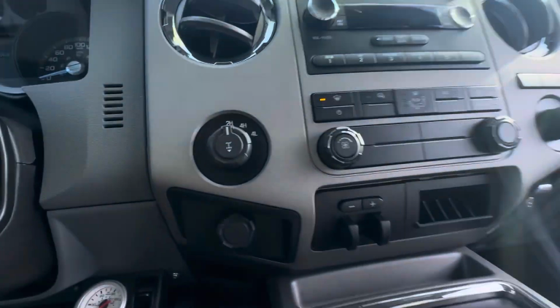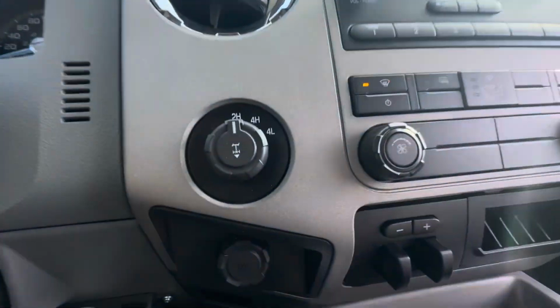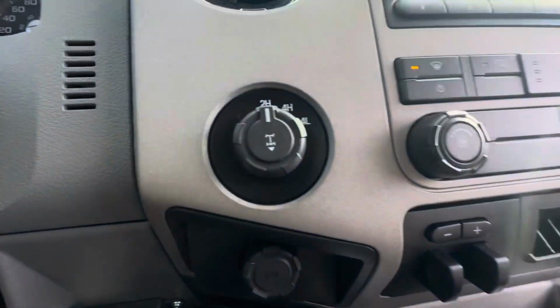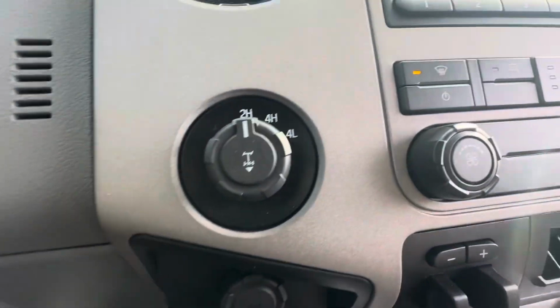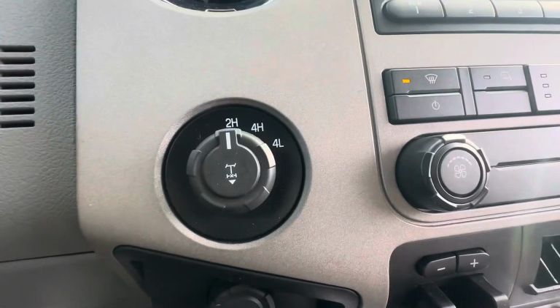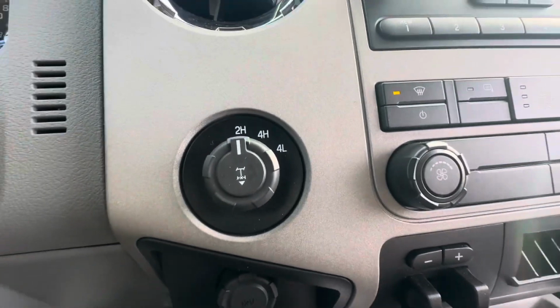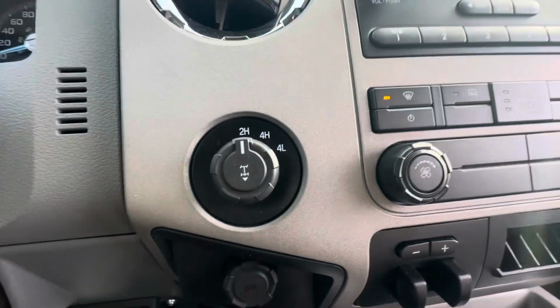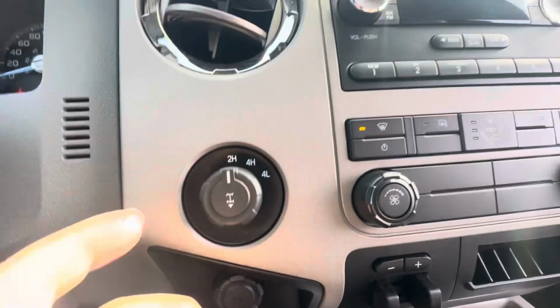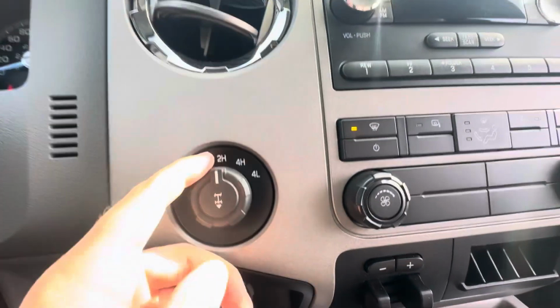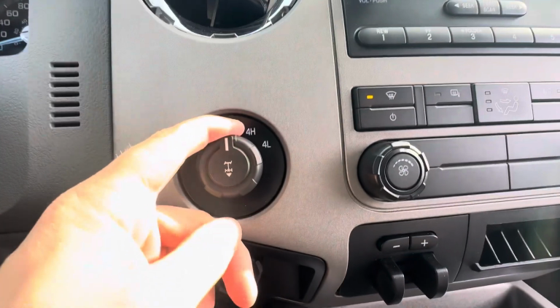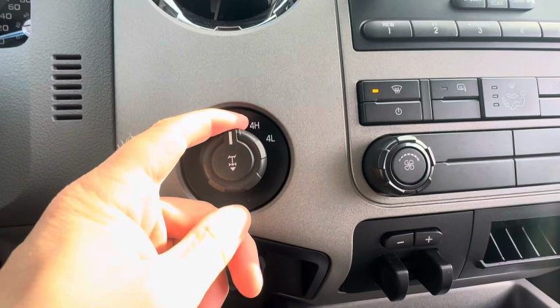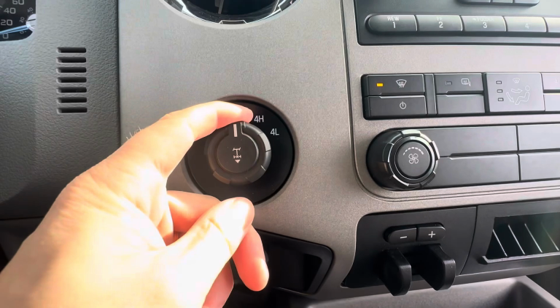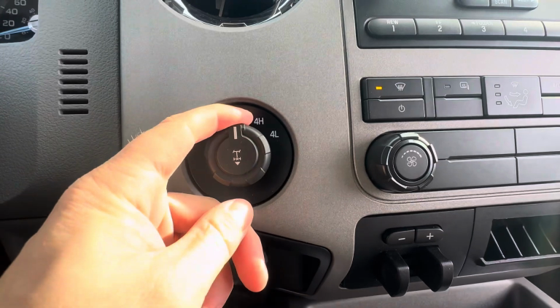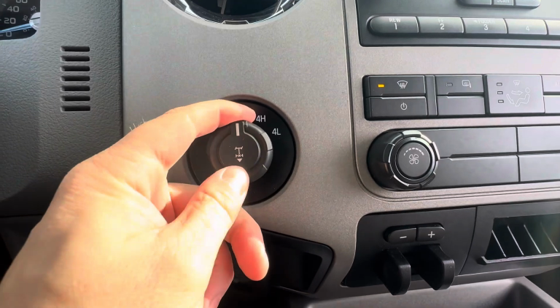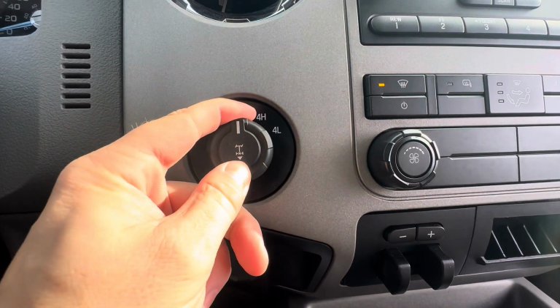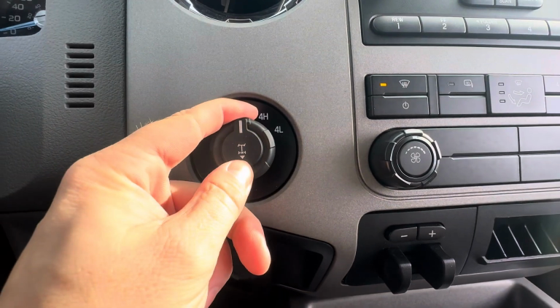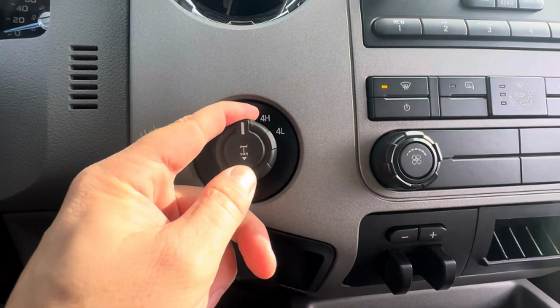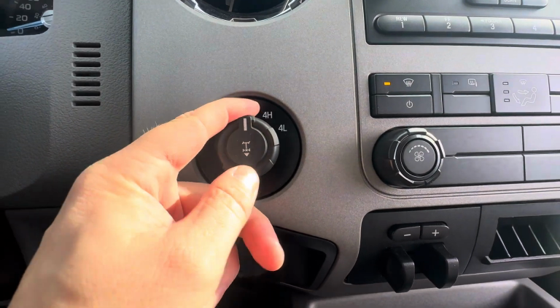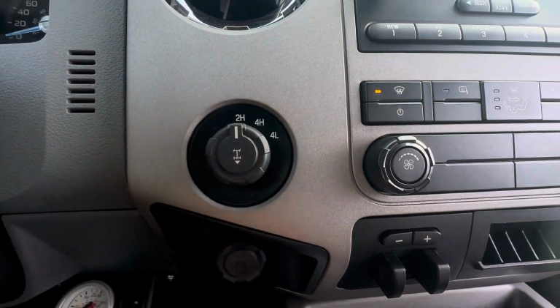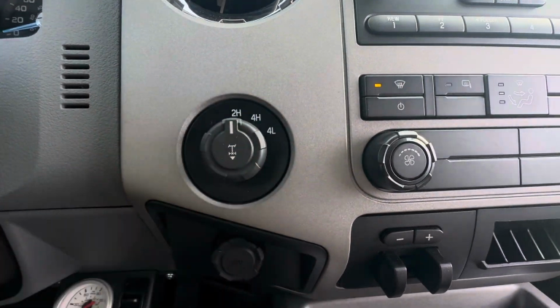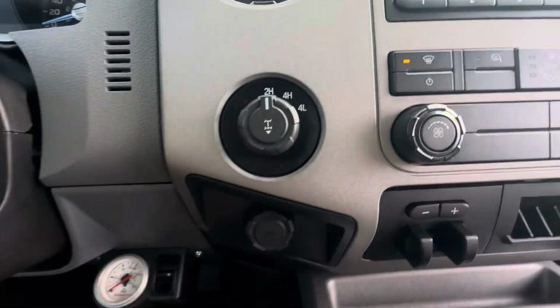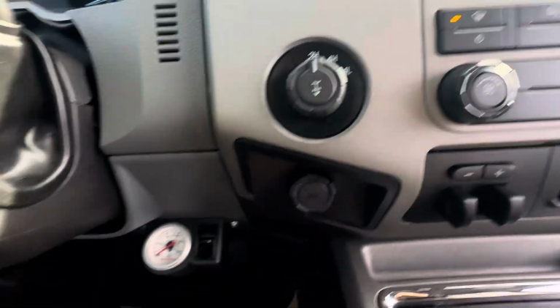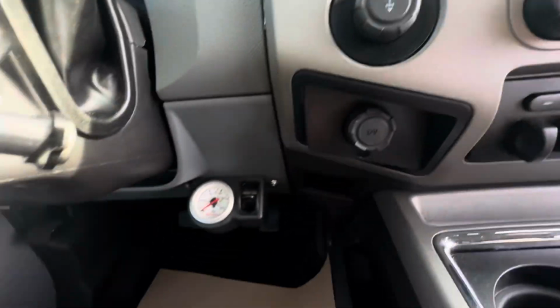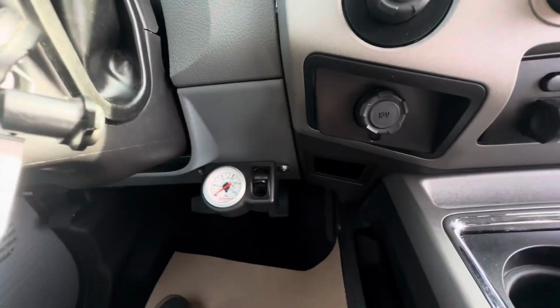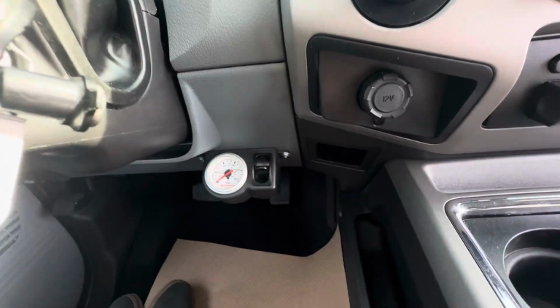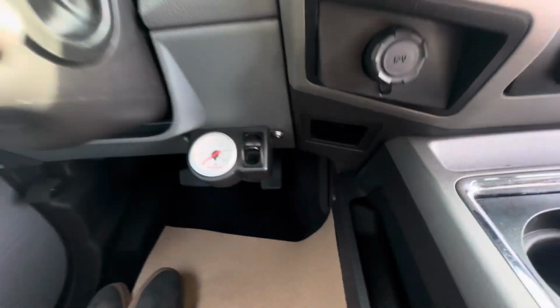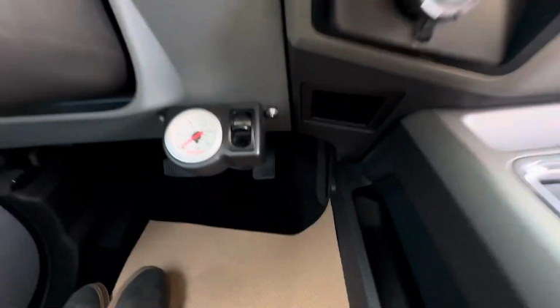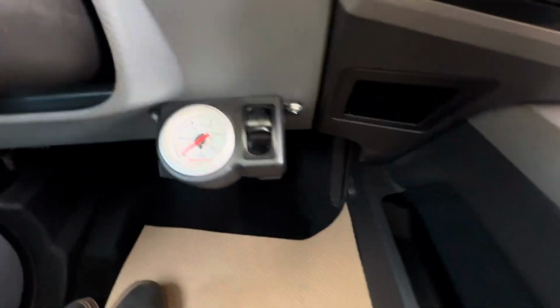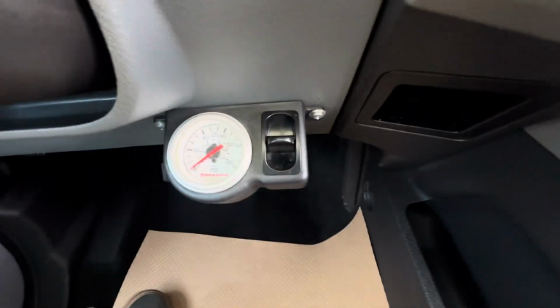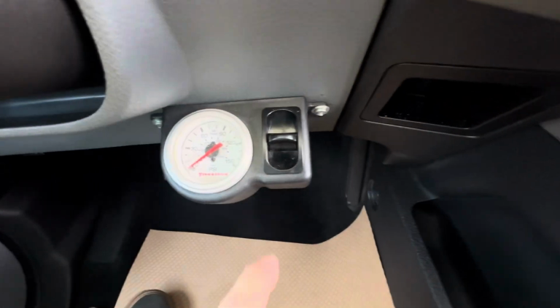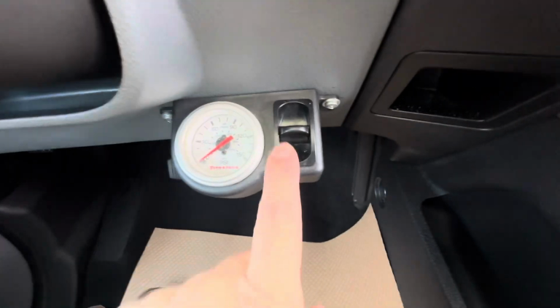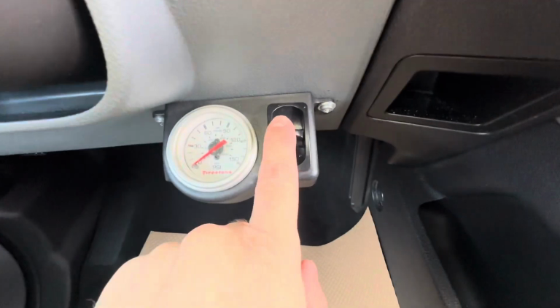Two high, four high, four low, and a locking rear differential as well. Here are those airbags I was mentioning to you.